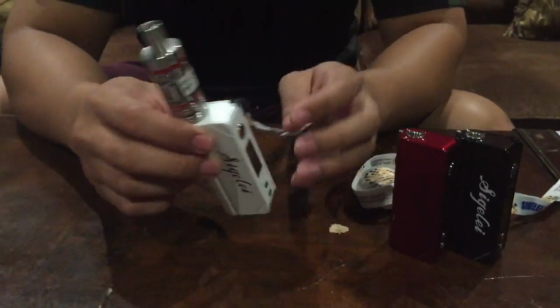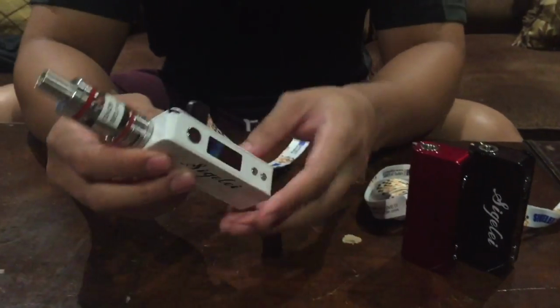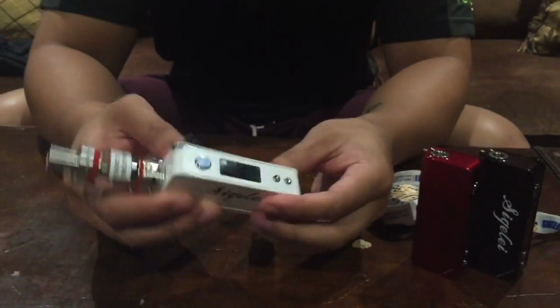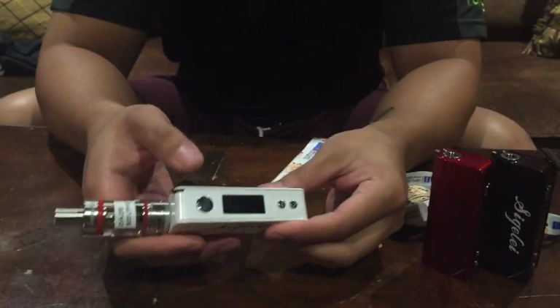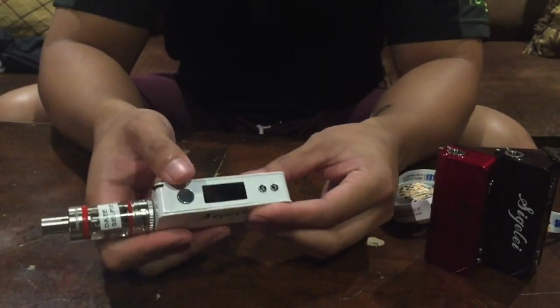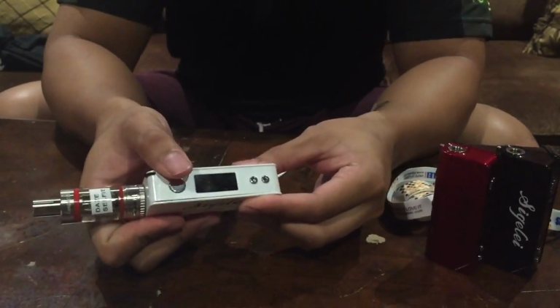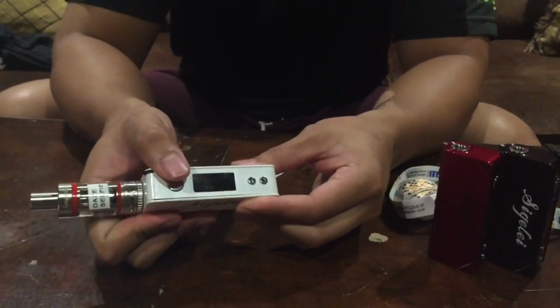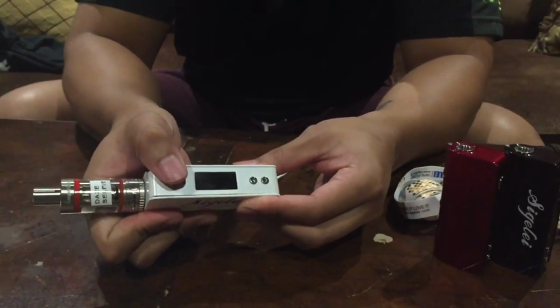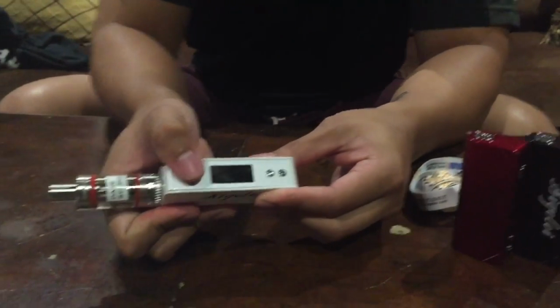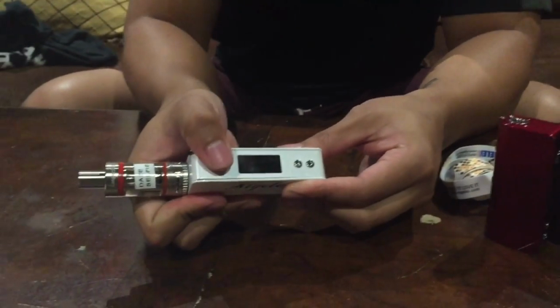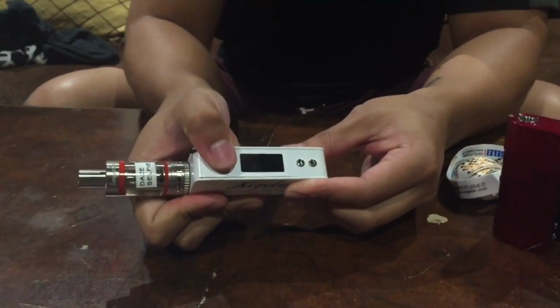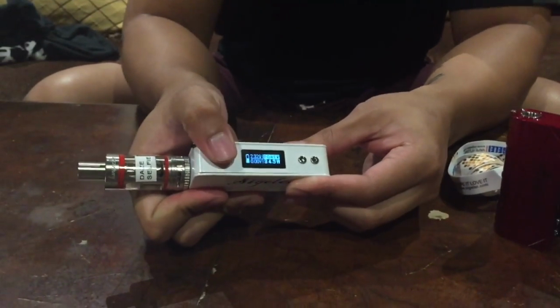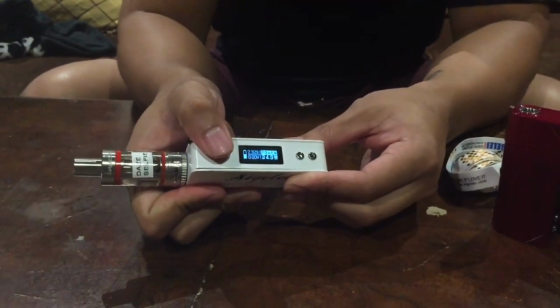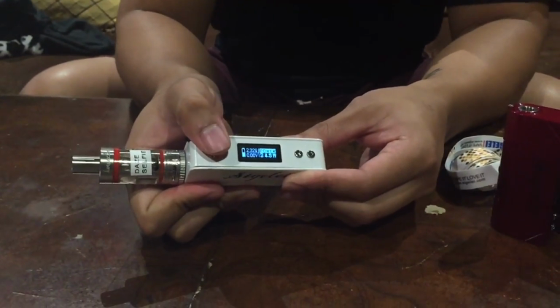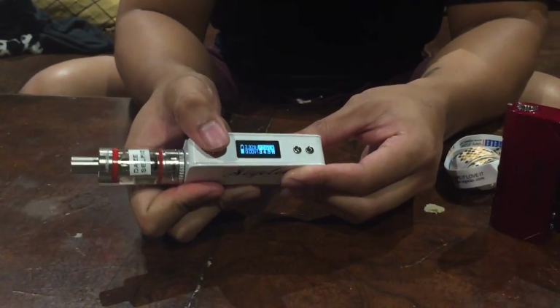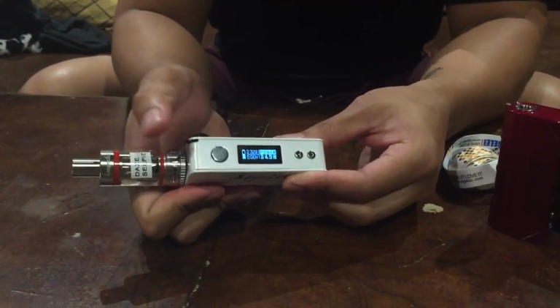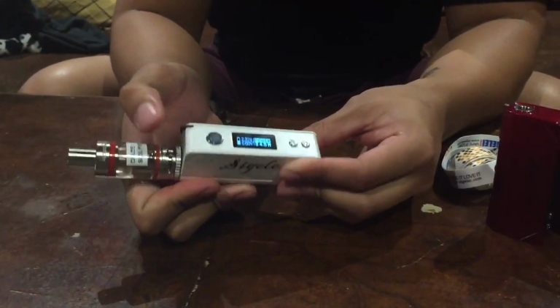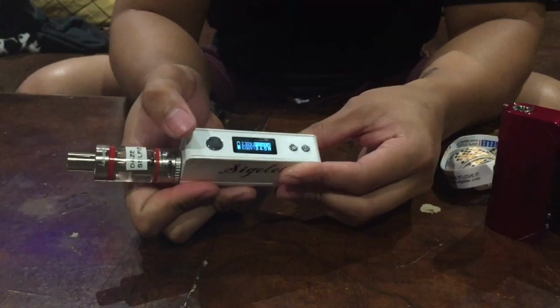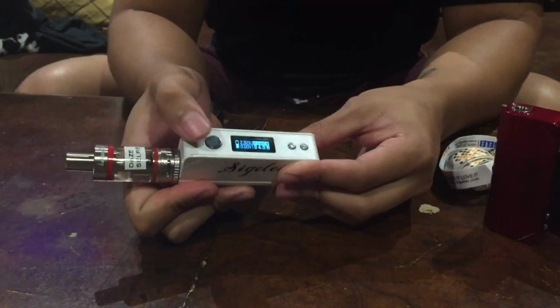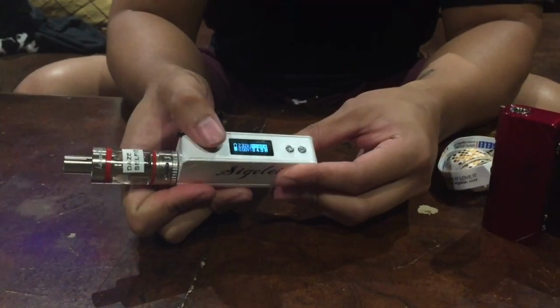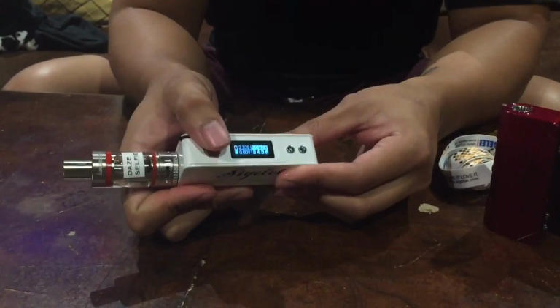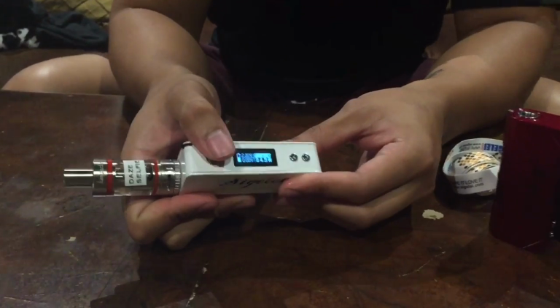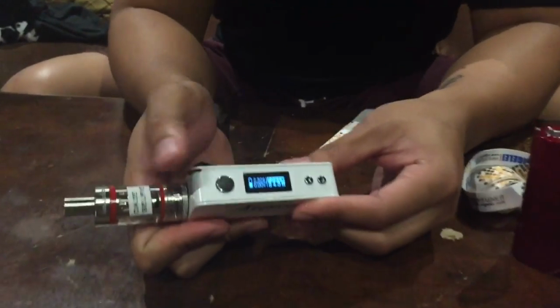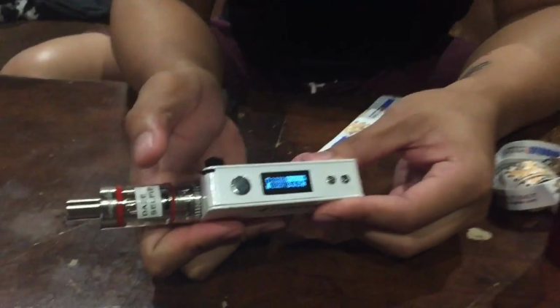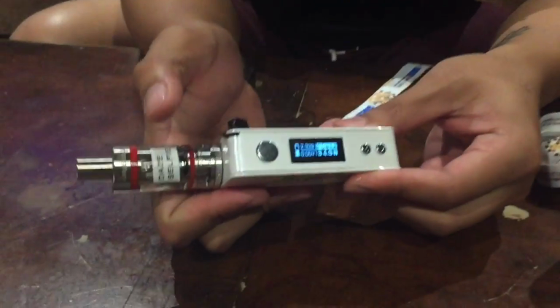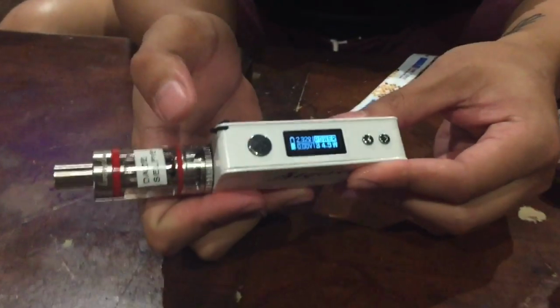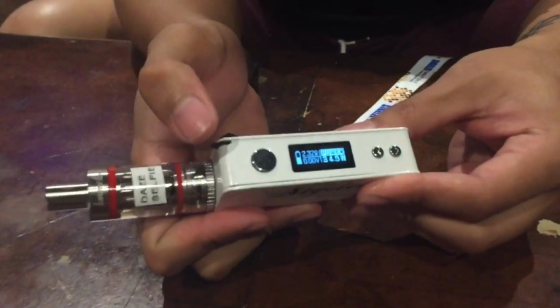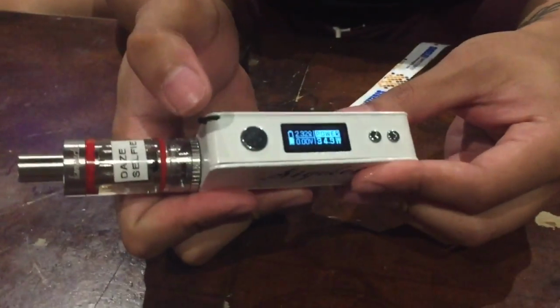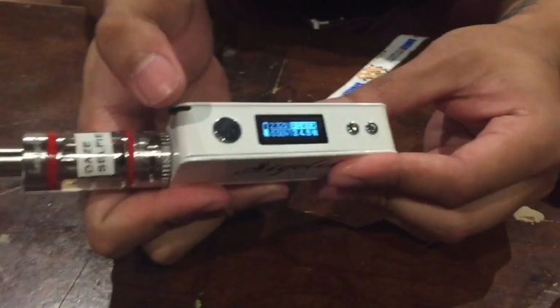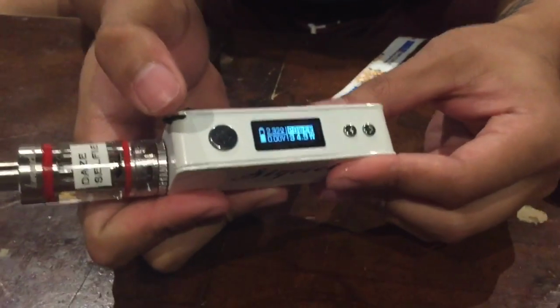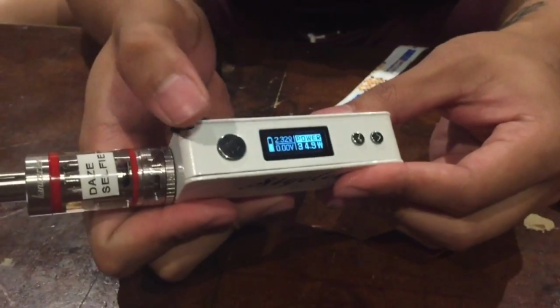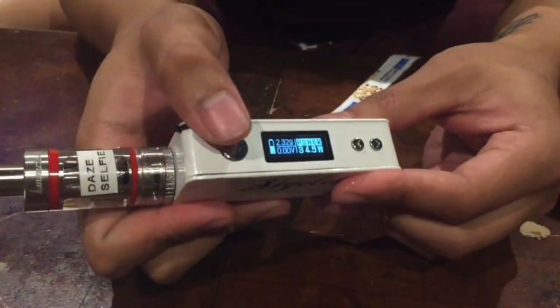It's five clicks on and five clicks off.